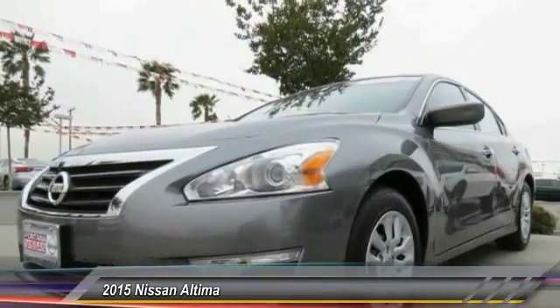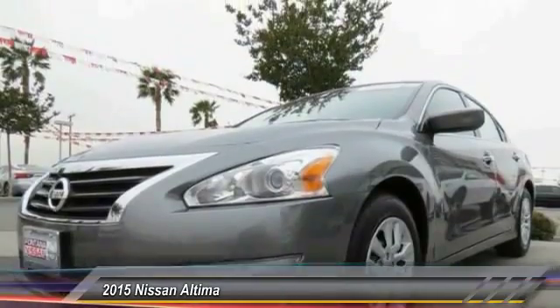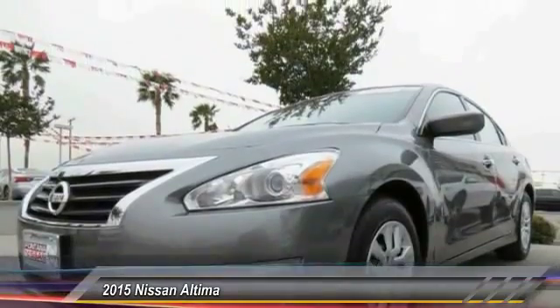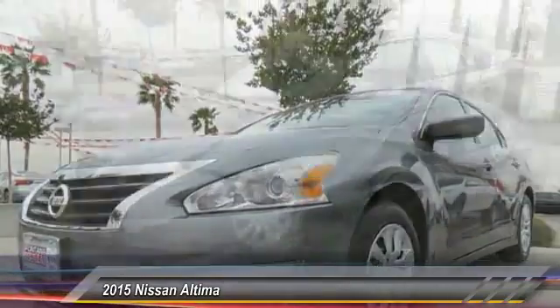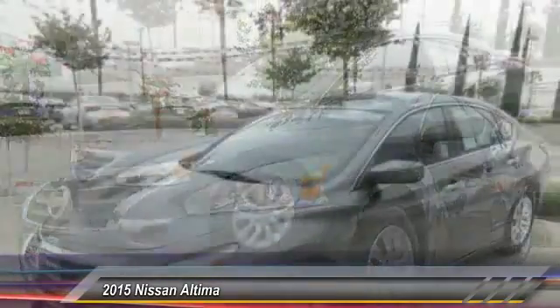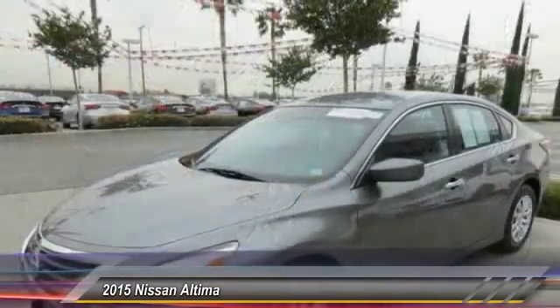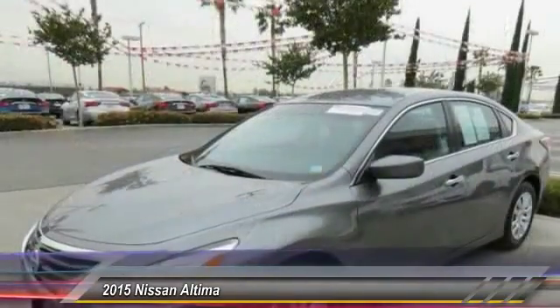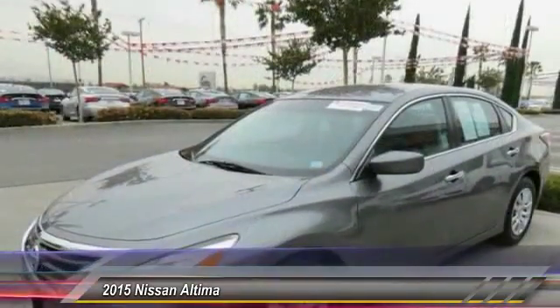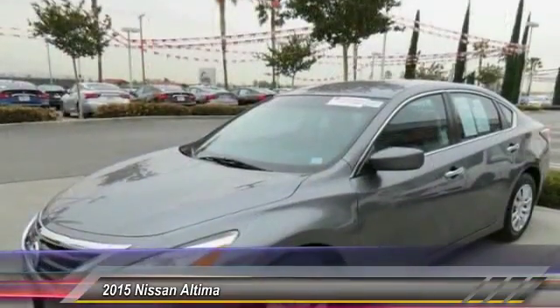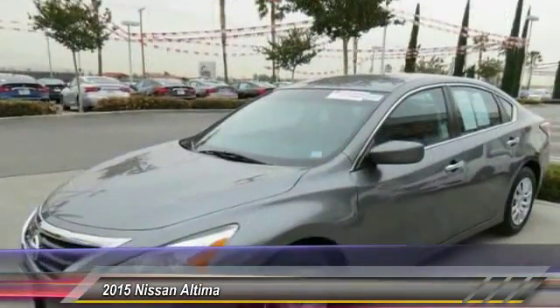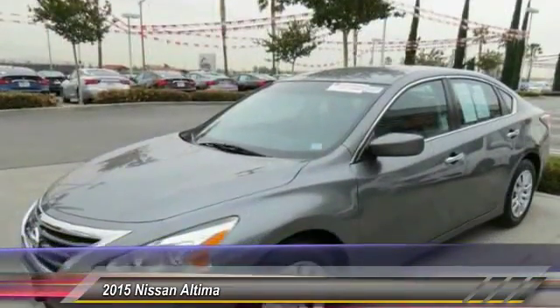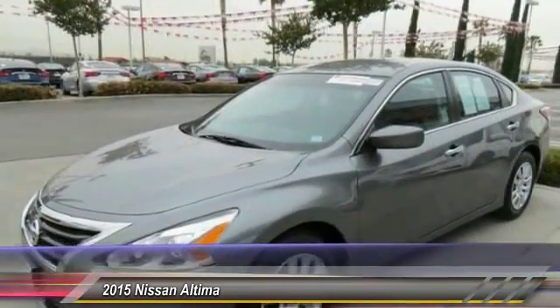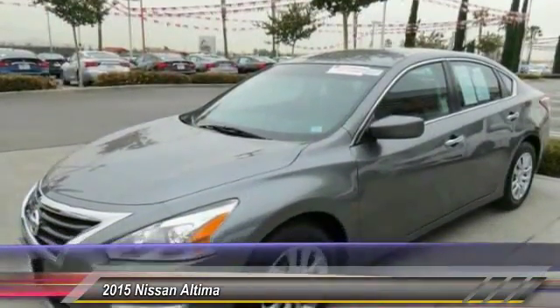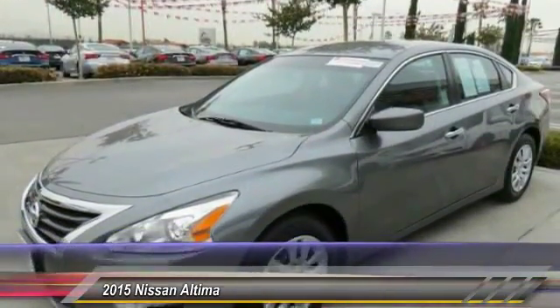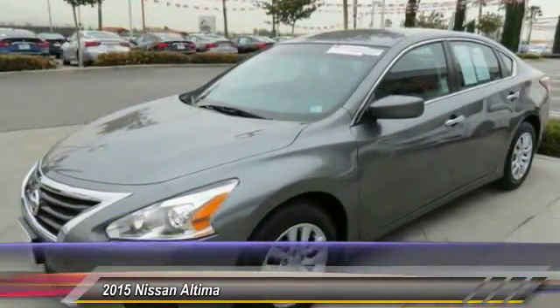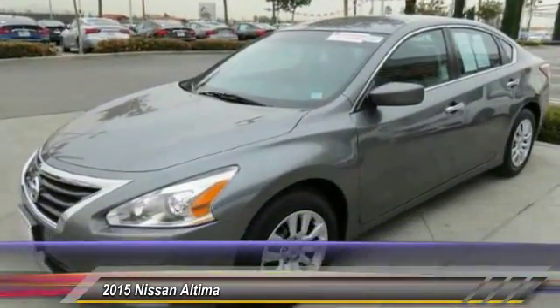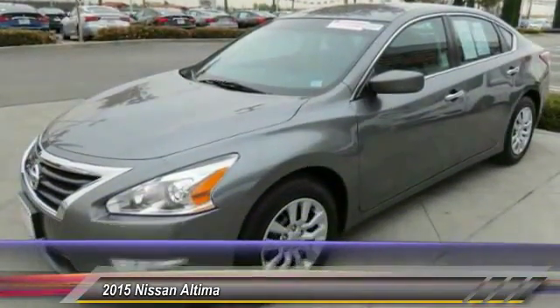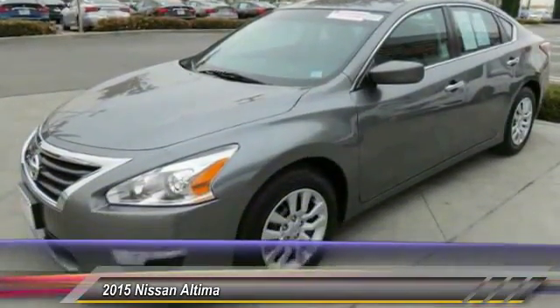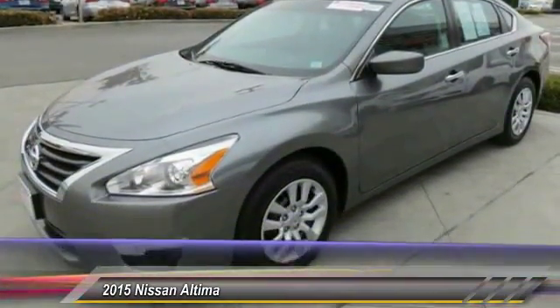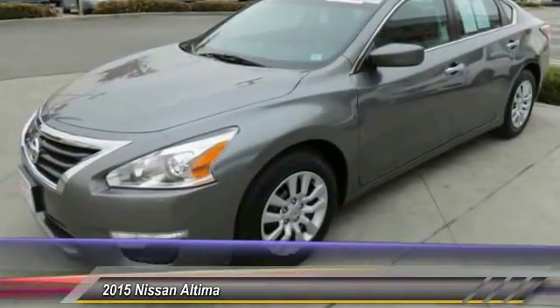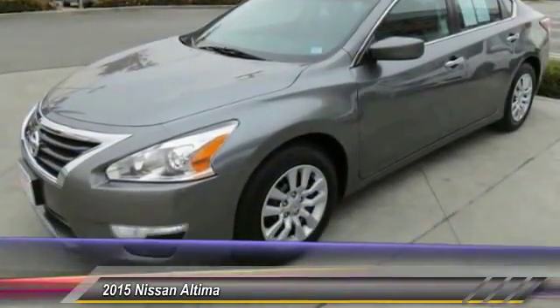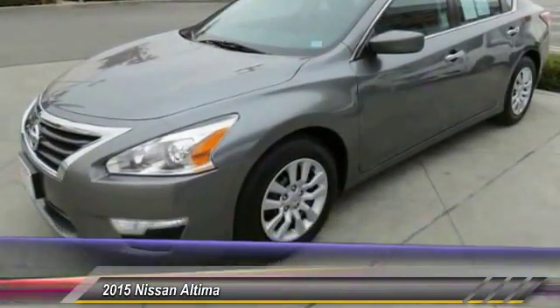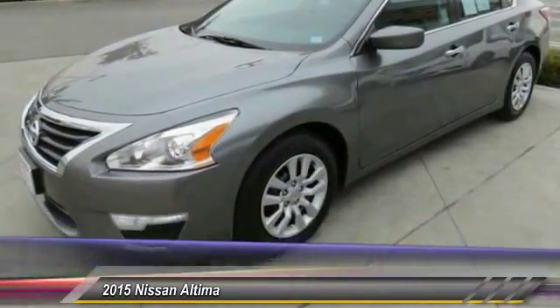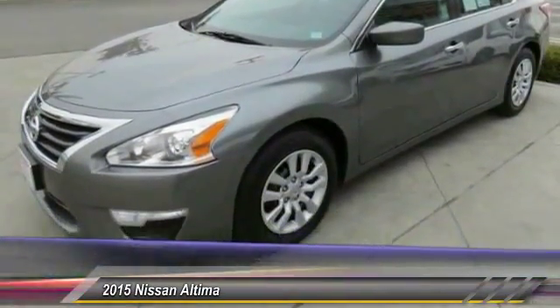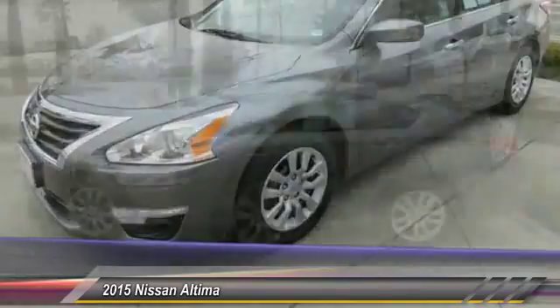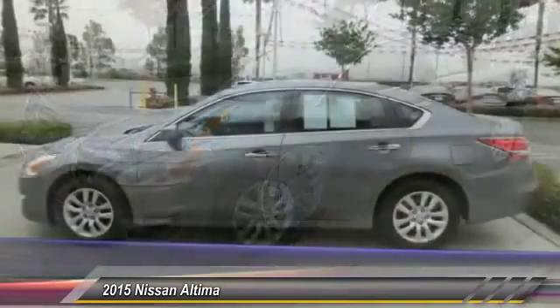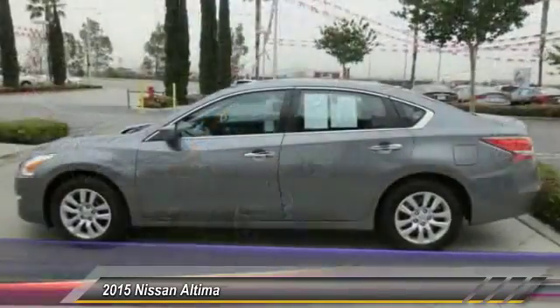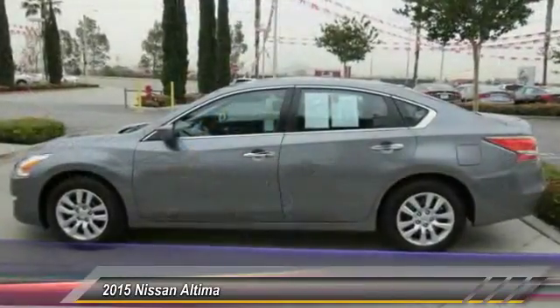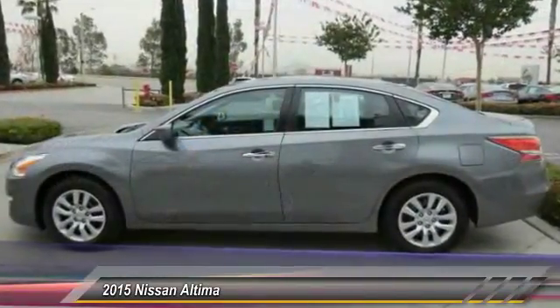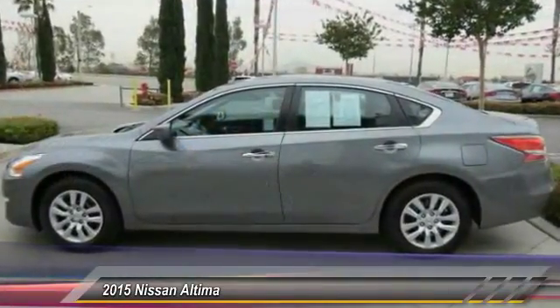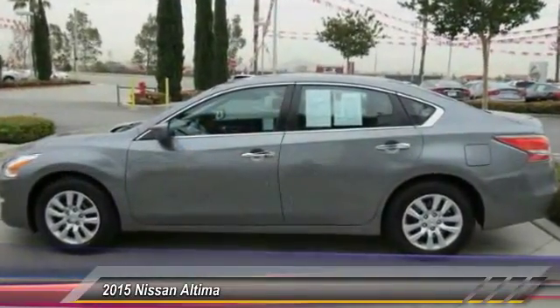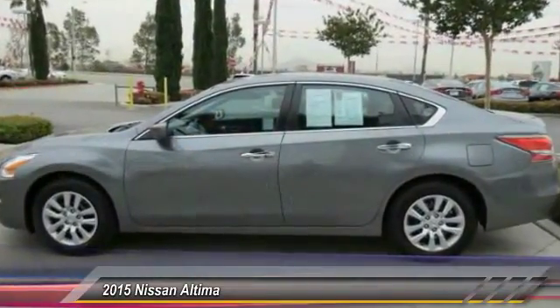This vehicle has less than 35,000 miles. Here are some of this vehicle's great options: dual airbags,